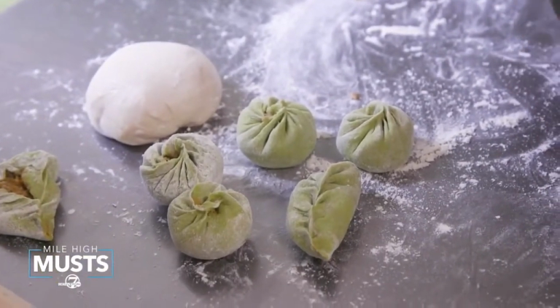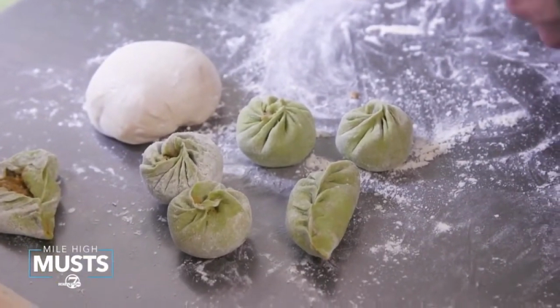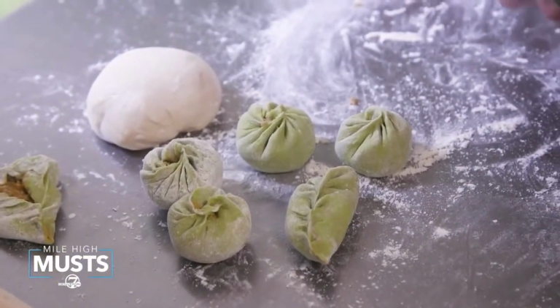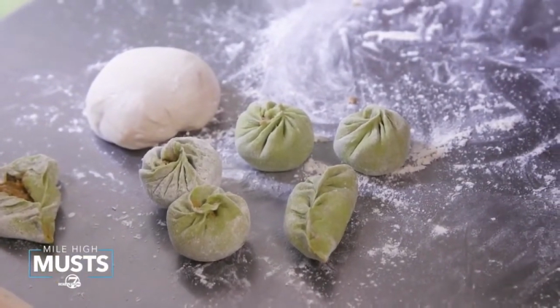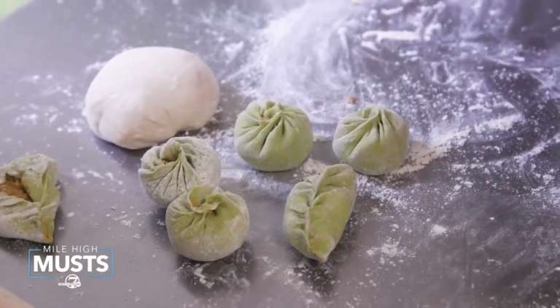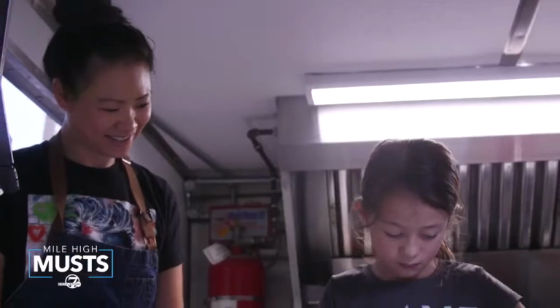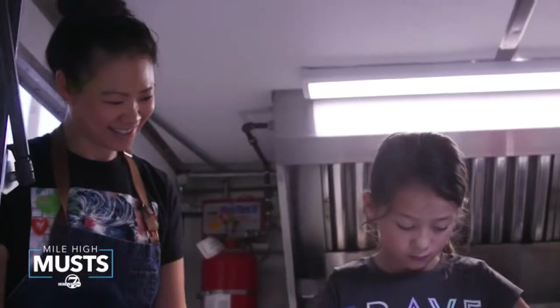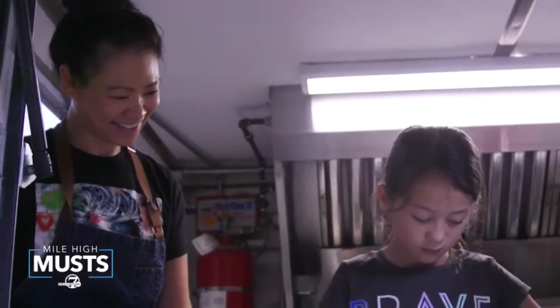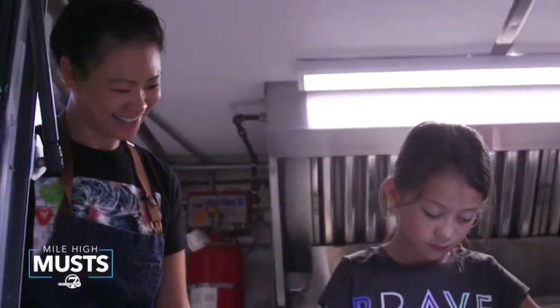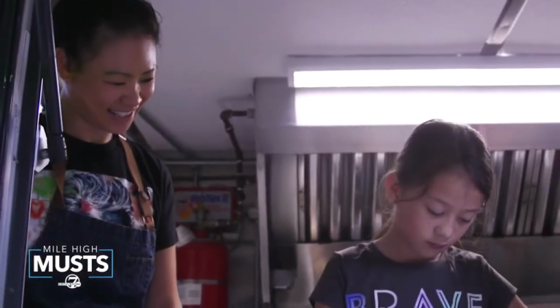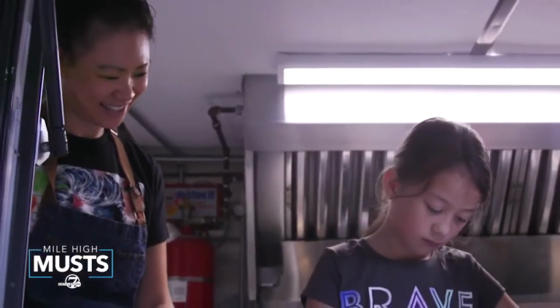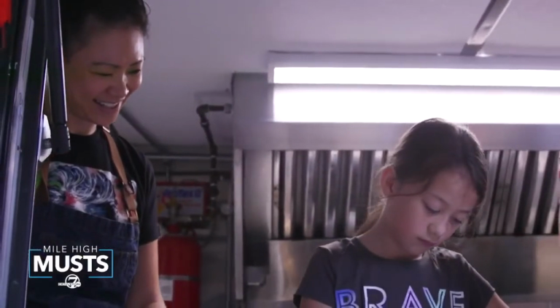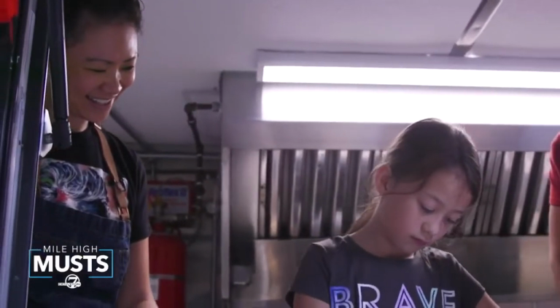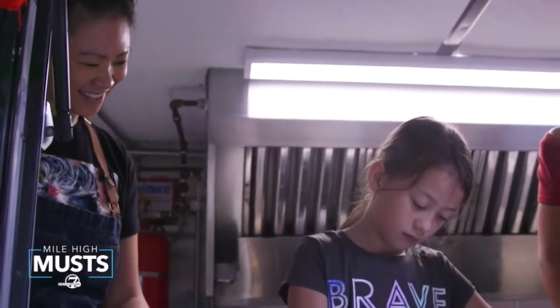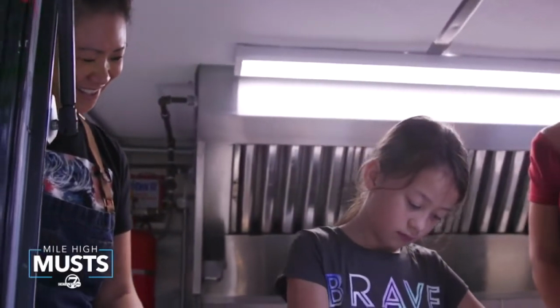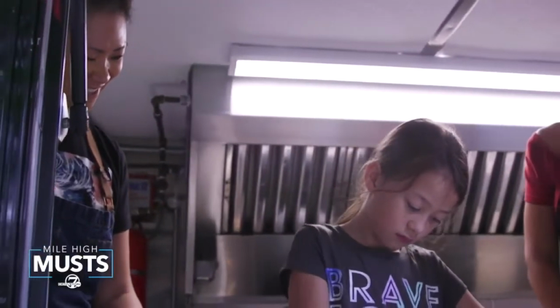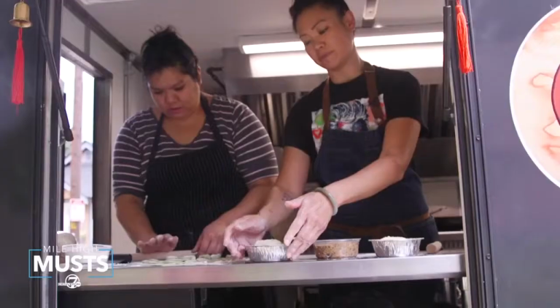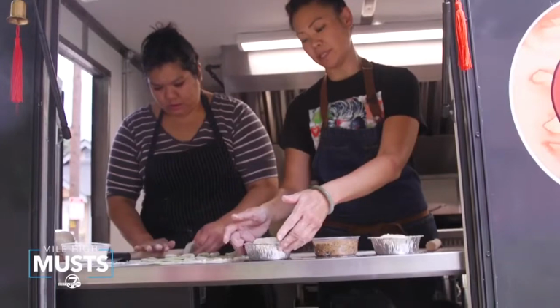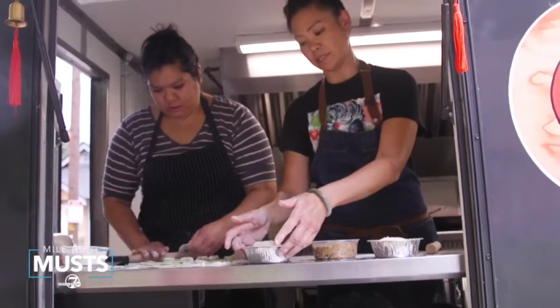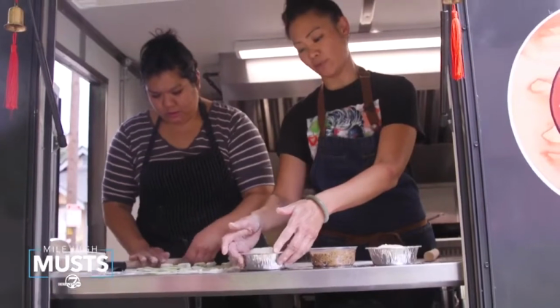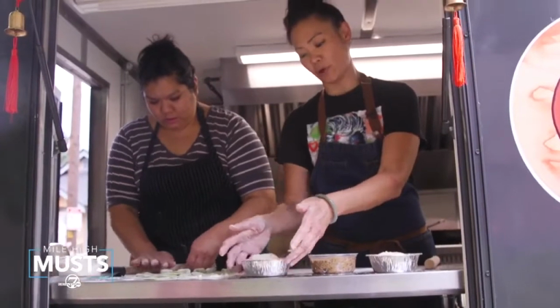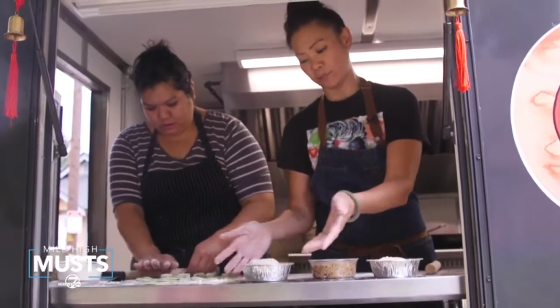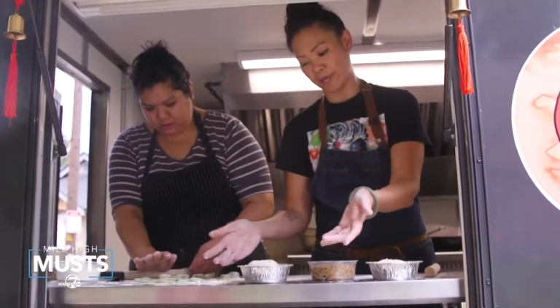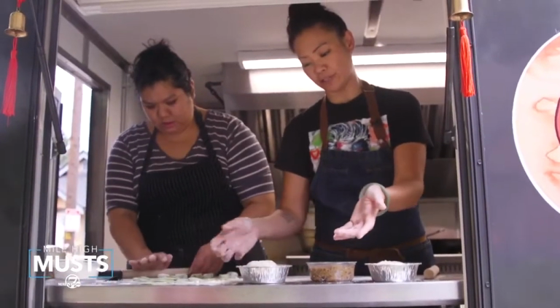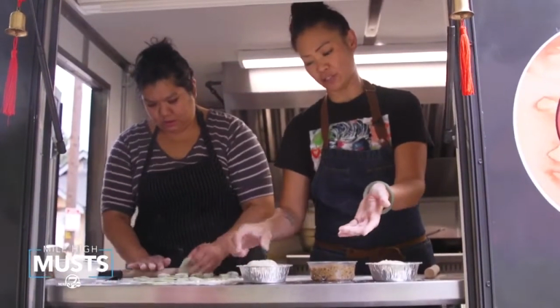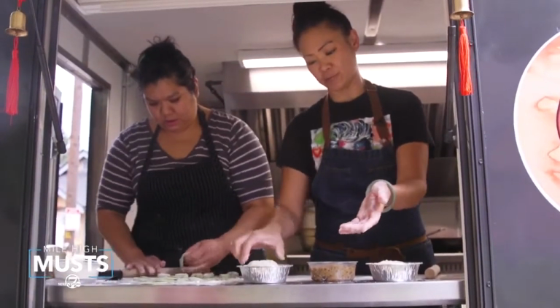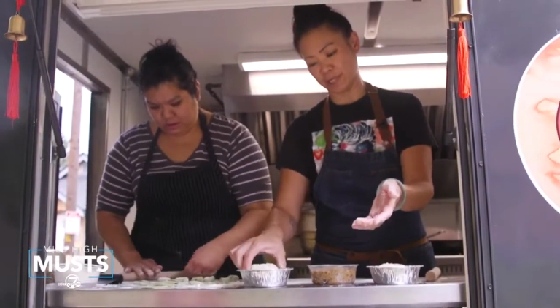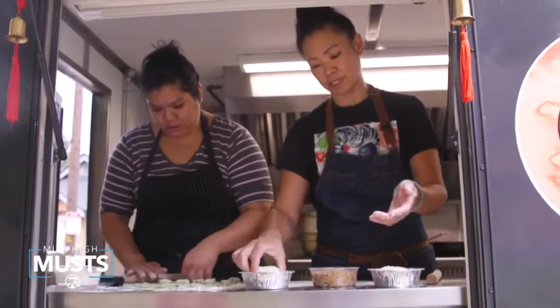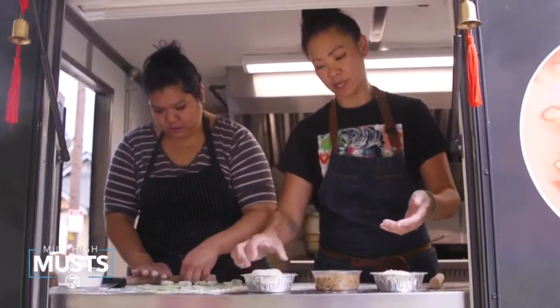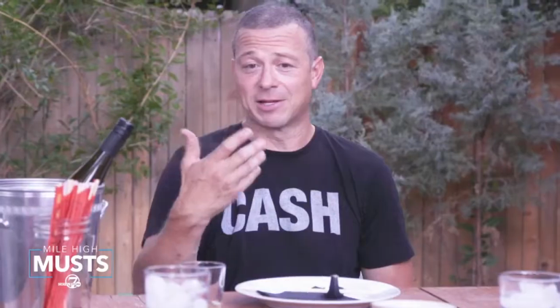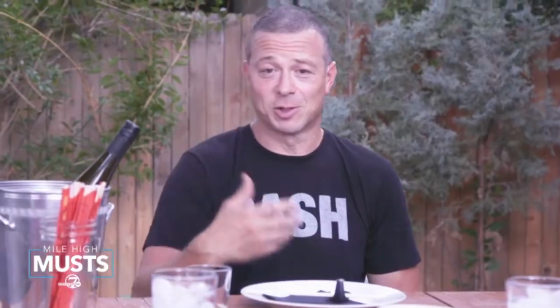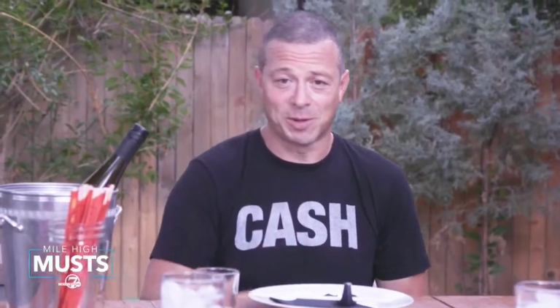The Yuan Wonton team is a family affair. It's comprised of Penelope's longtime friend, Noc, and her husband, Rob.